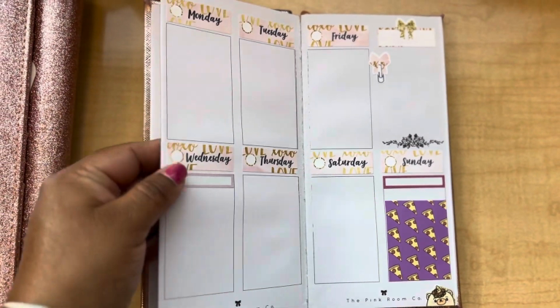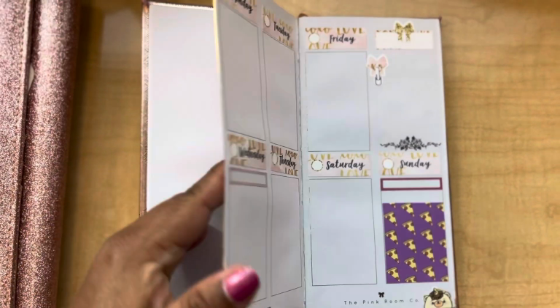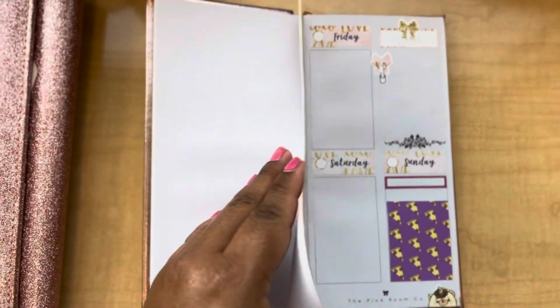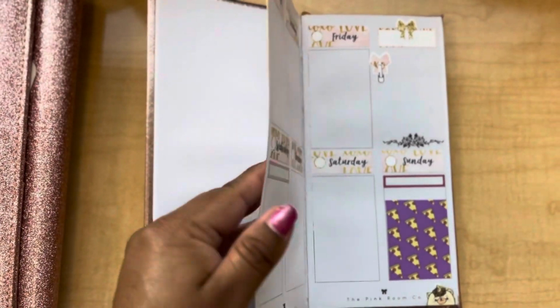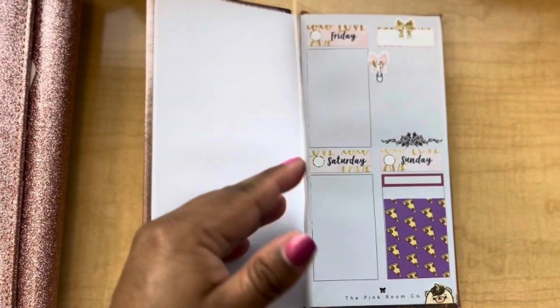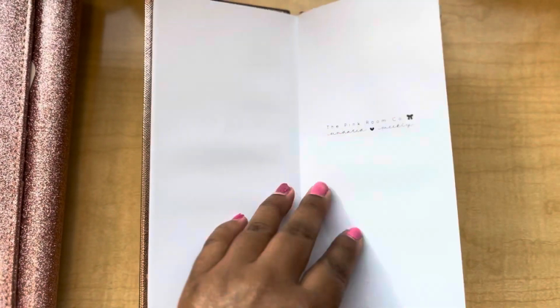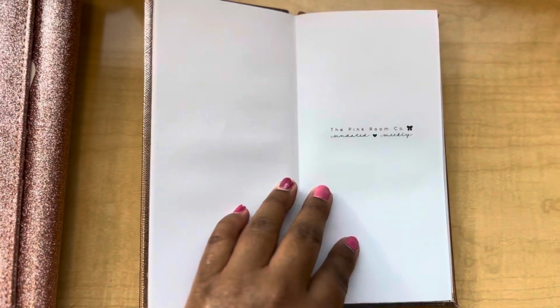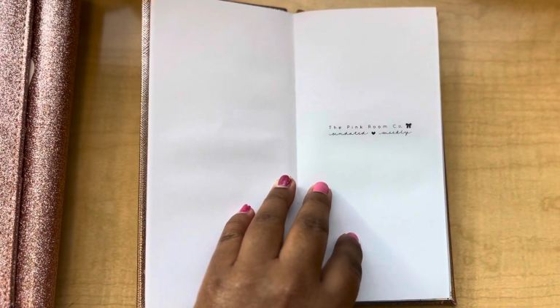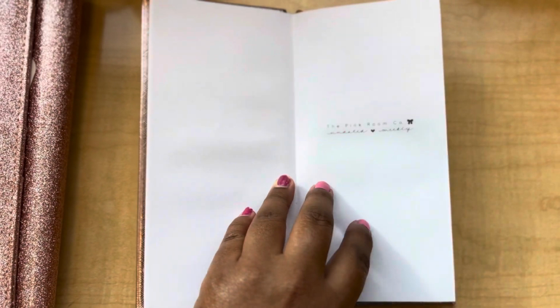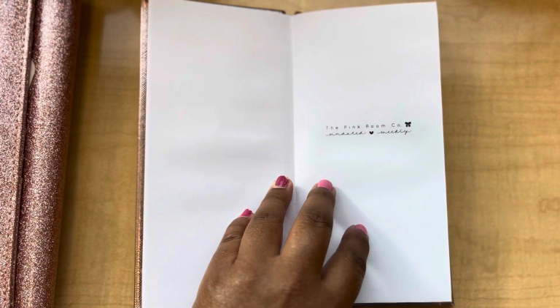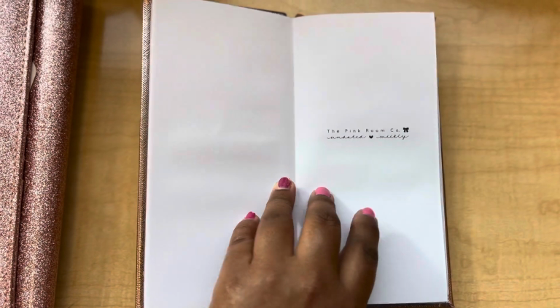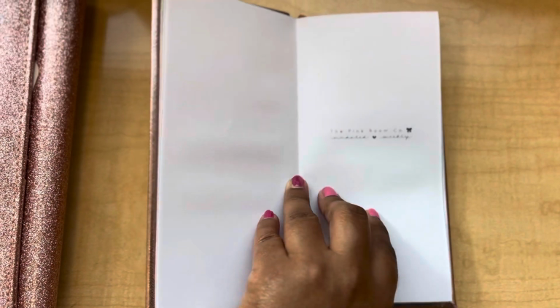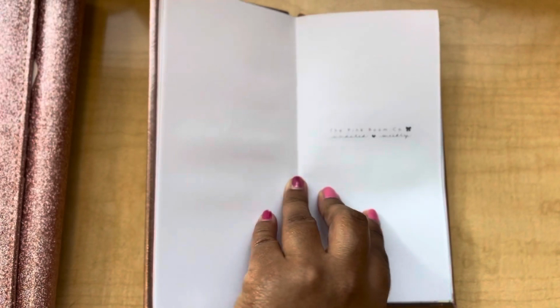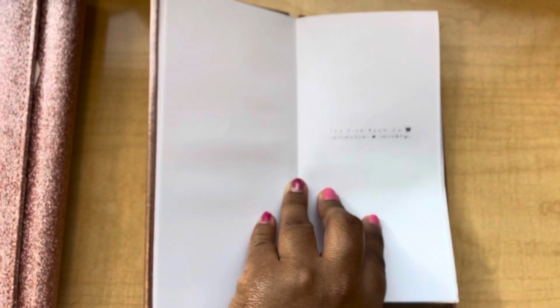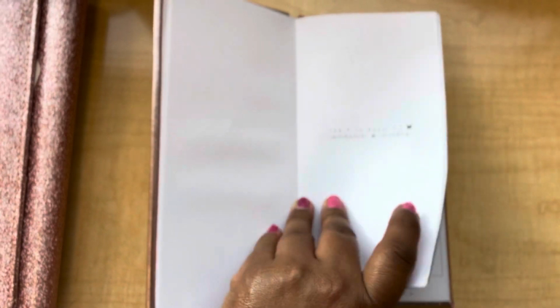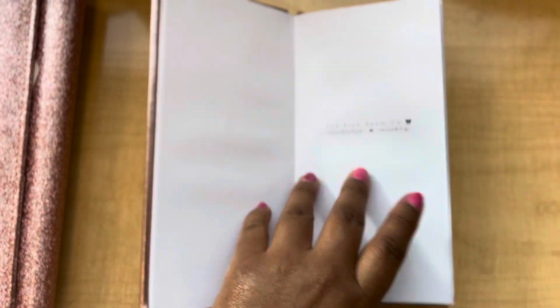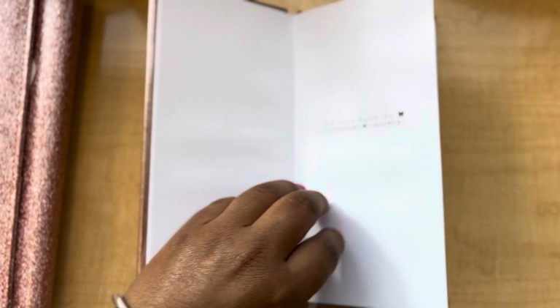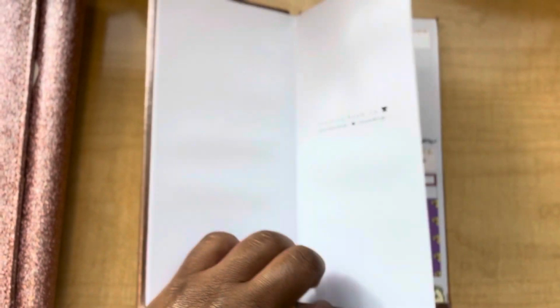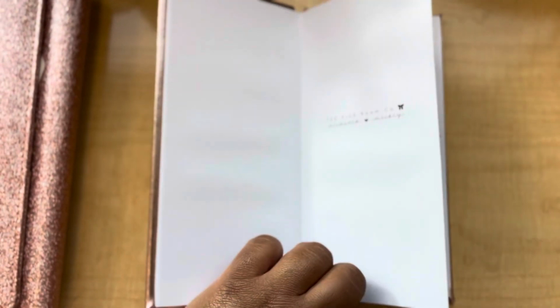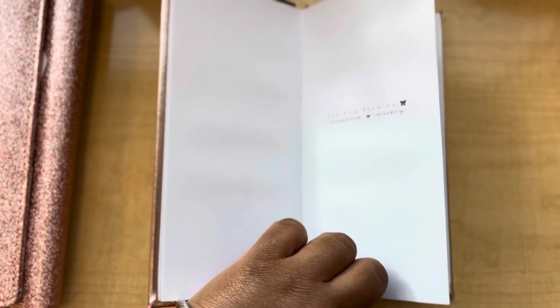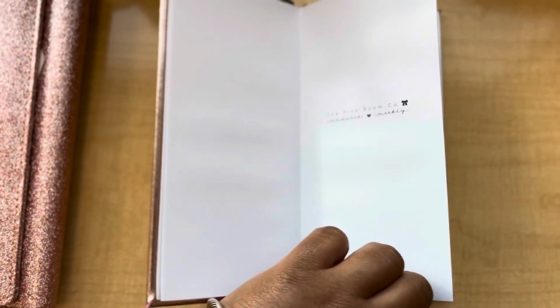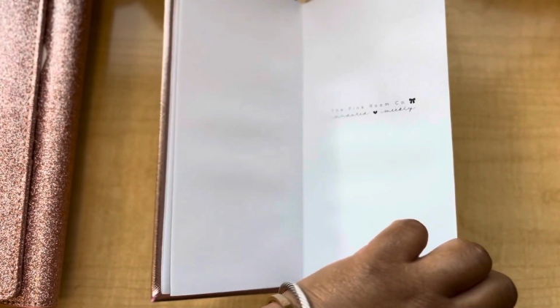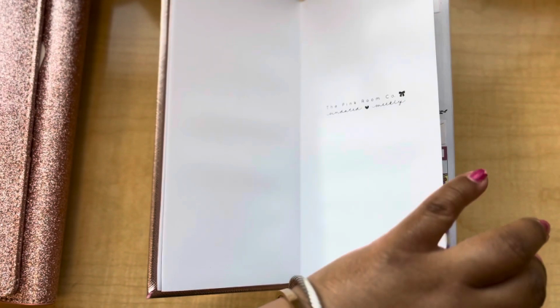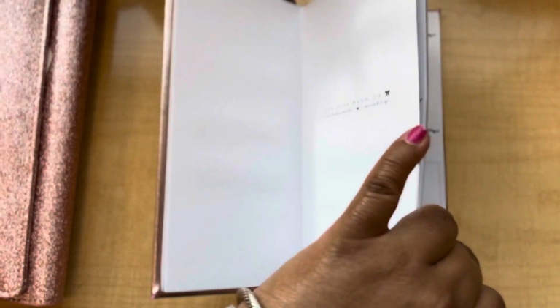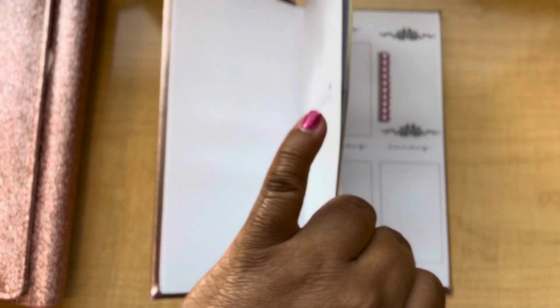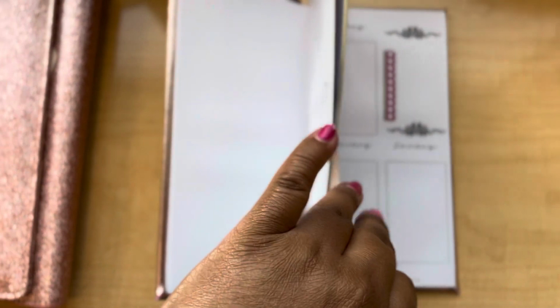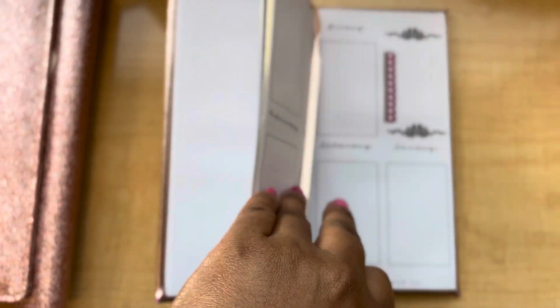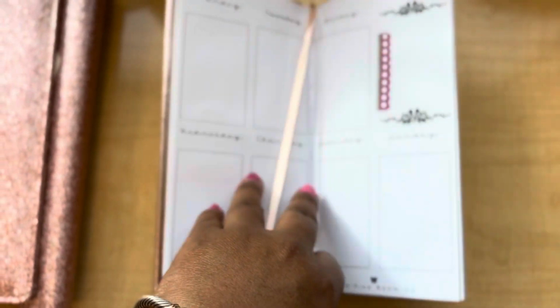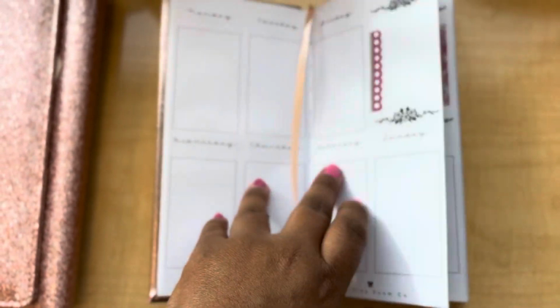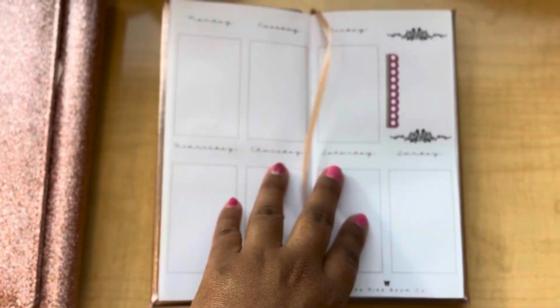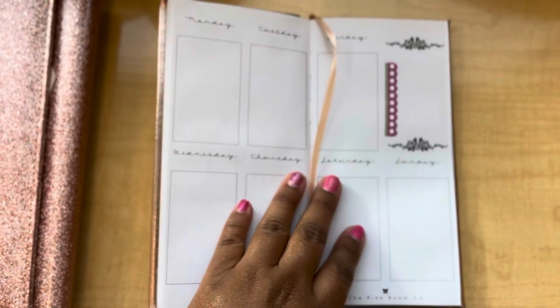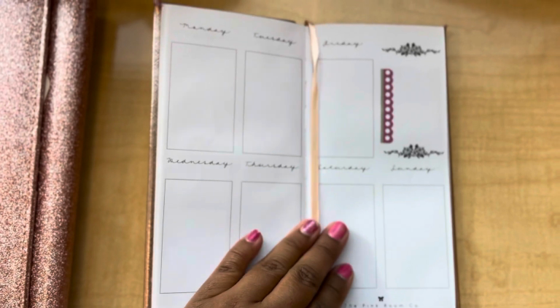It's February, so red and pinks is the go-to for the majority of us.